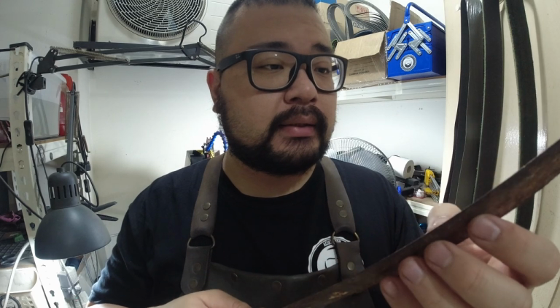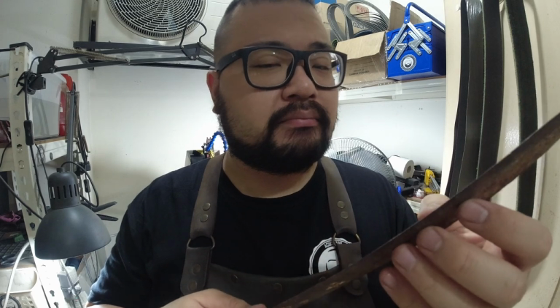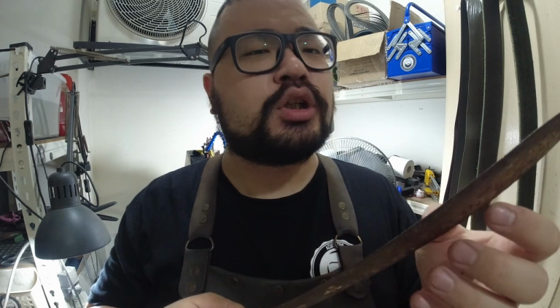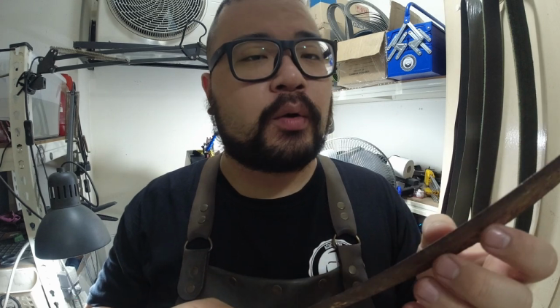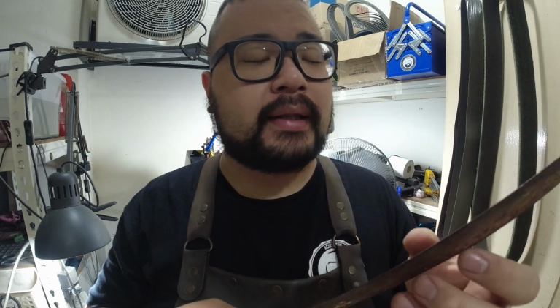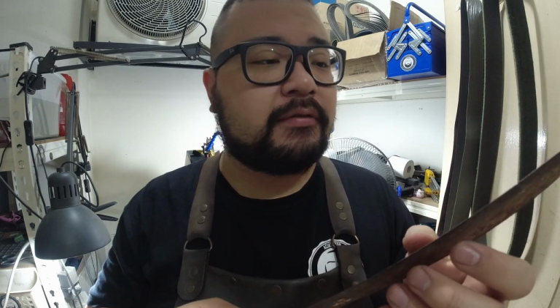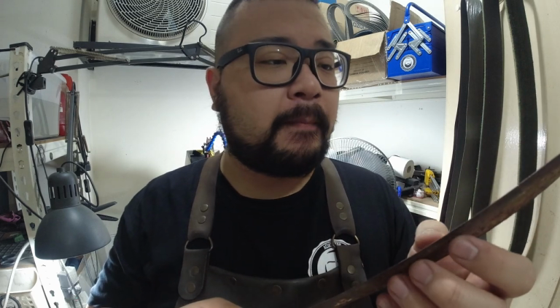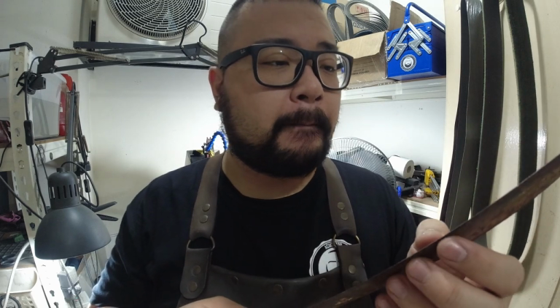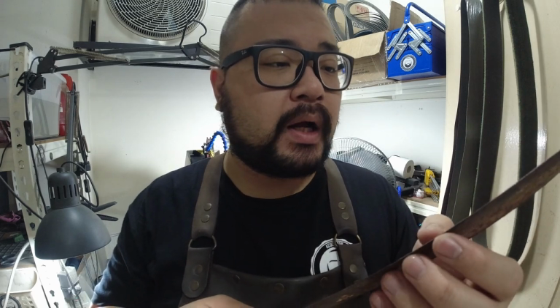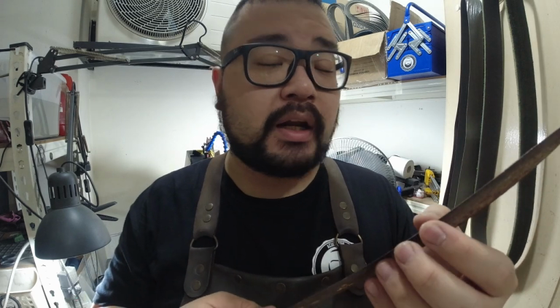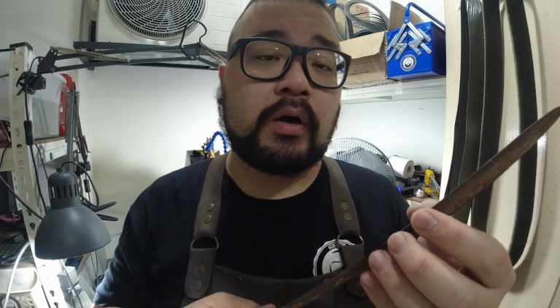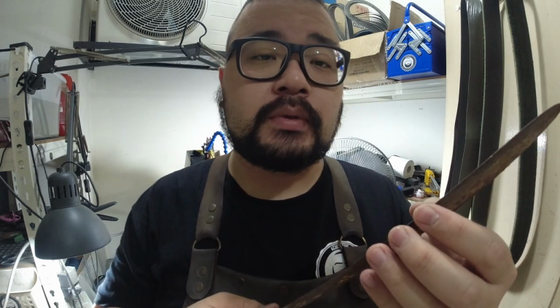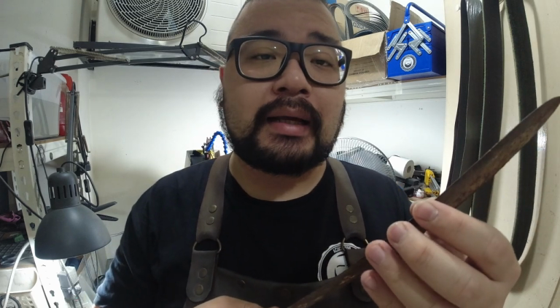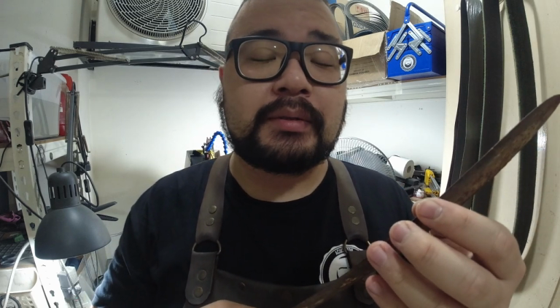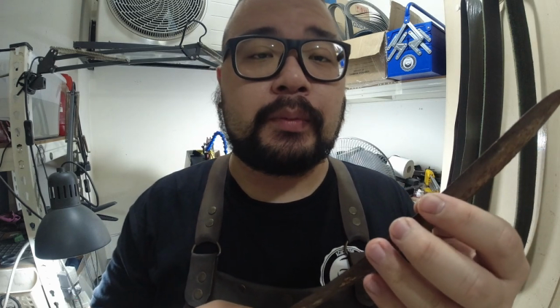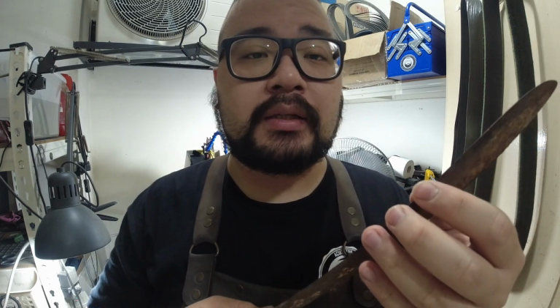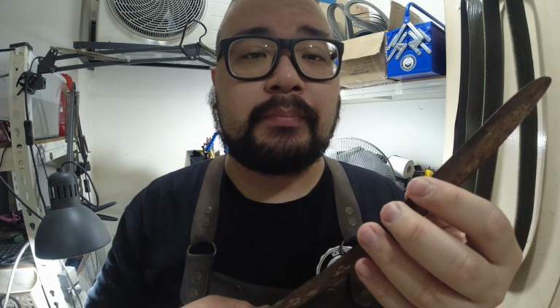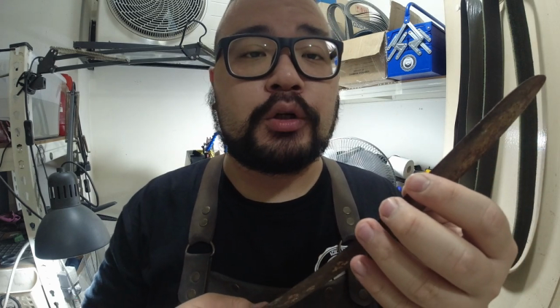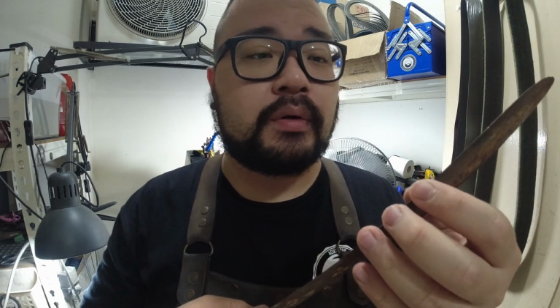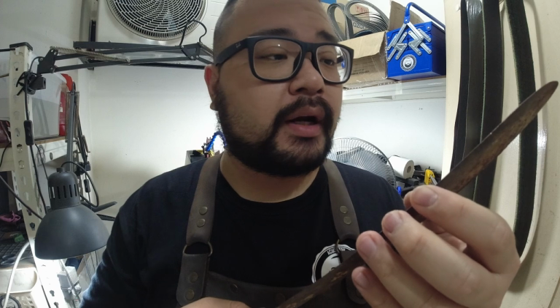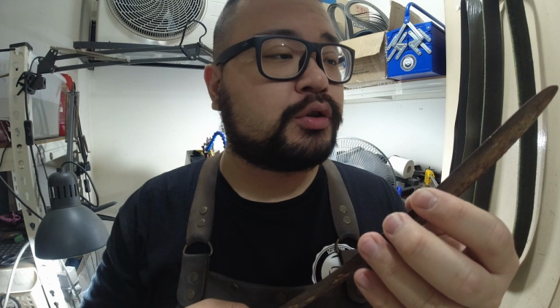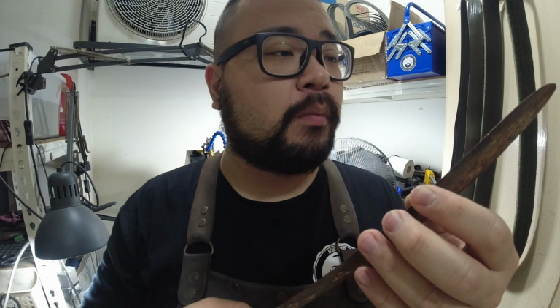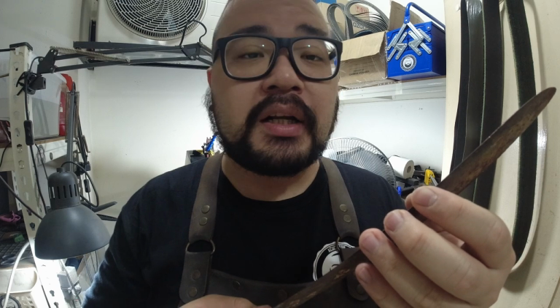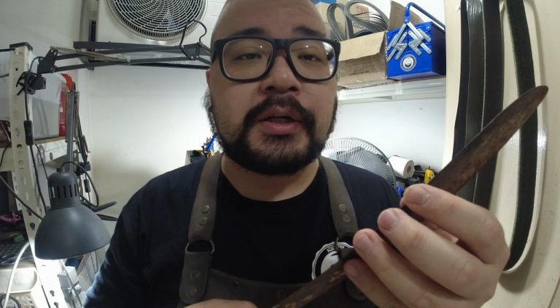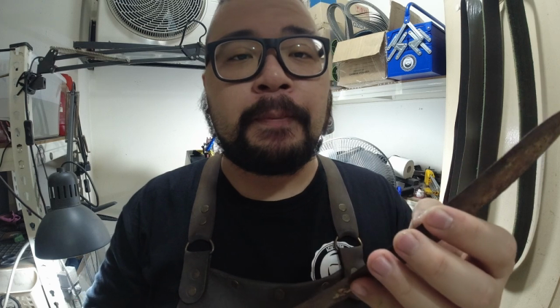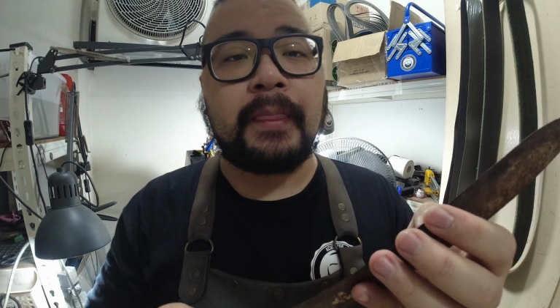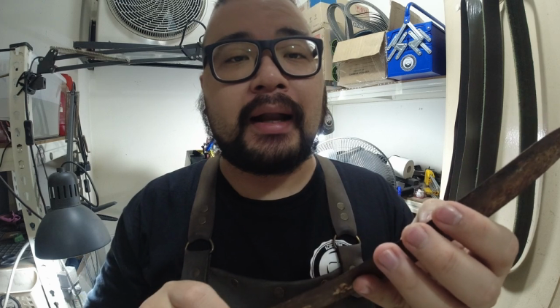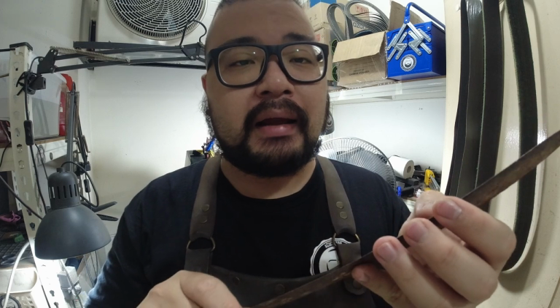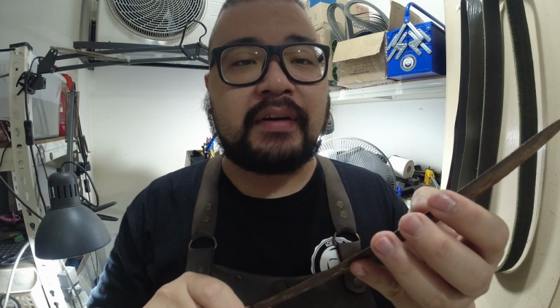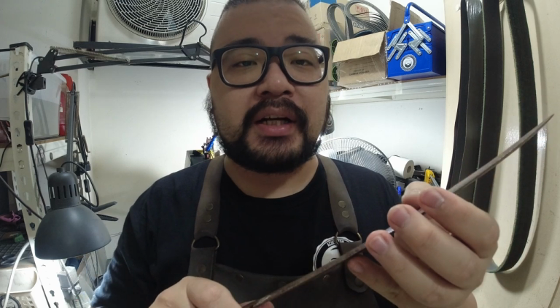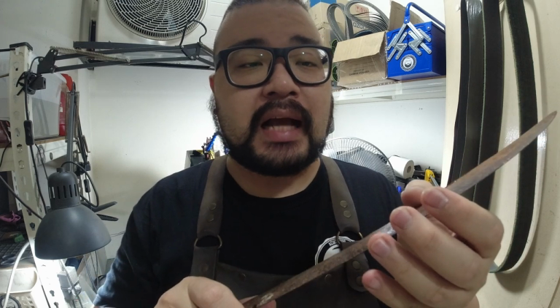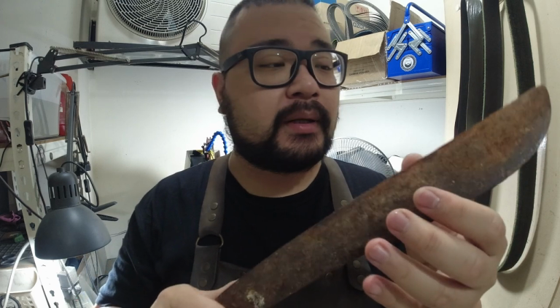Carbon steel like this should be quite tough, but you never know — sometimes it's been put through the wringer so much that a fracture has happened.